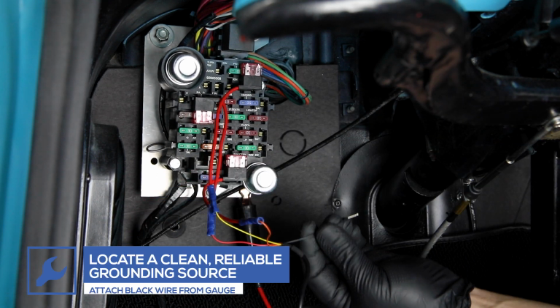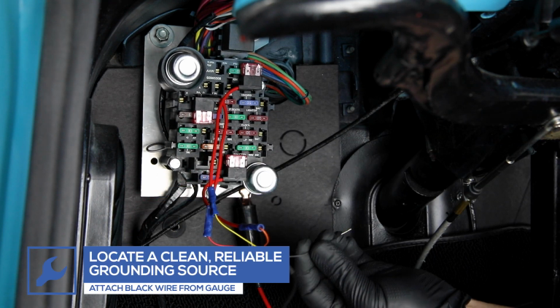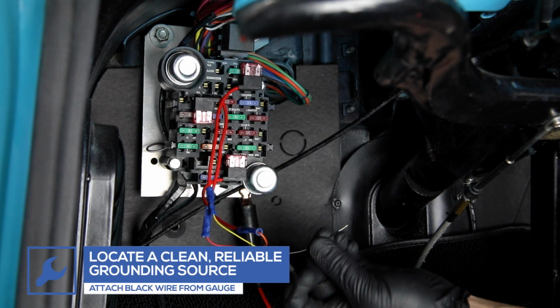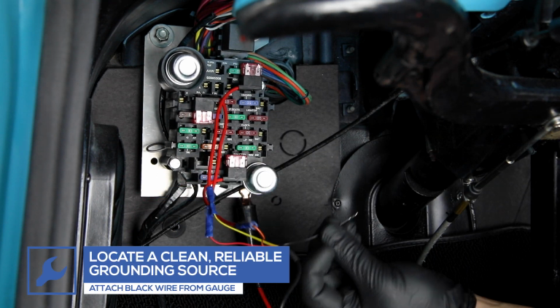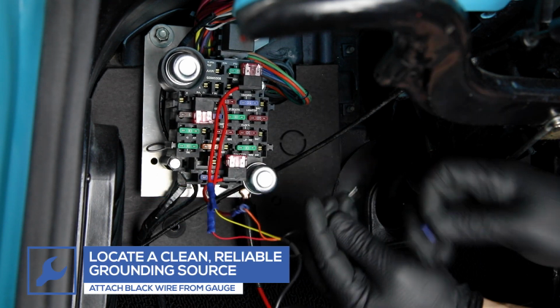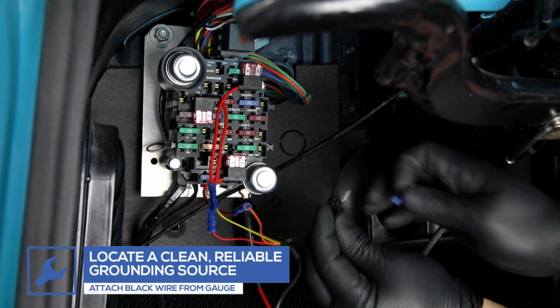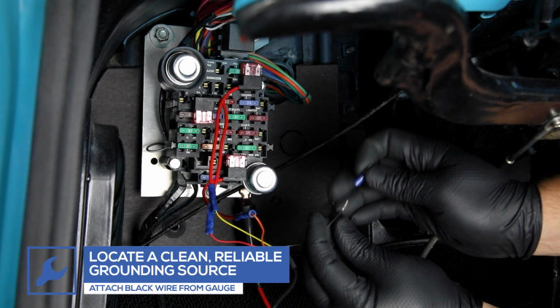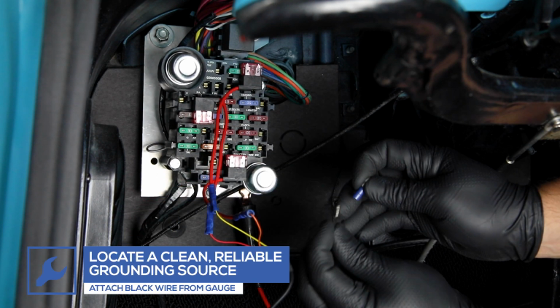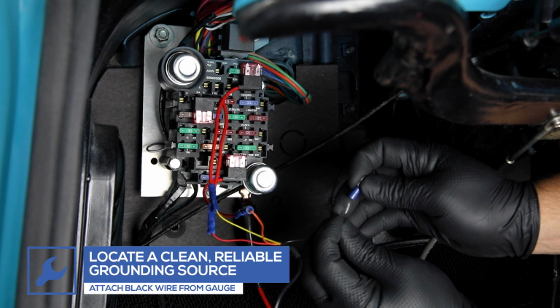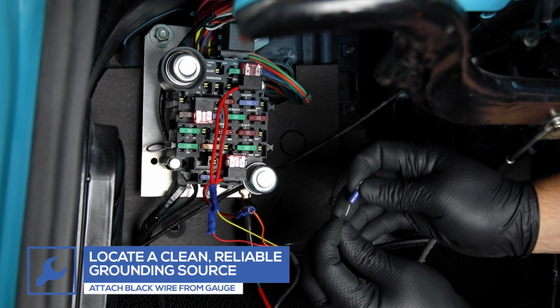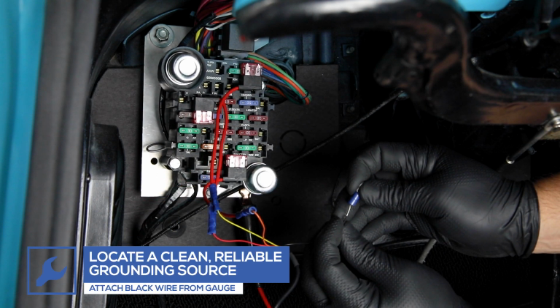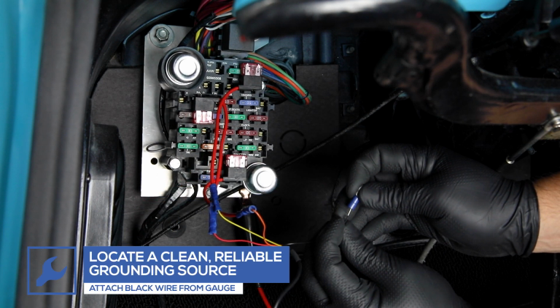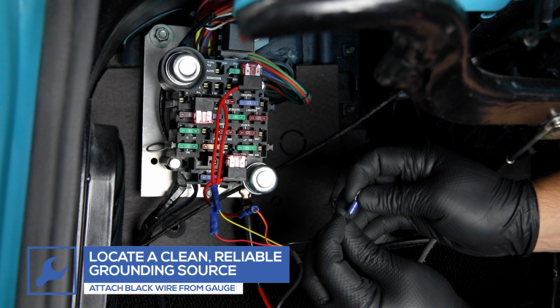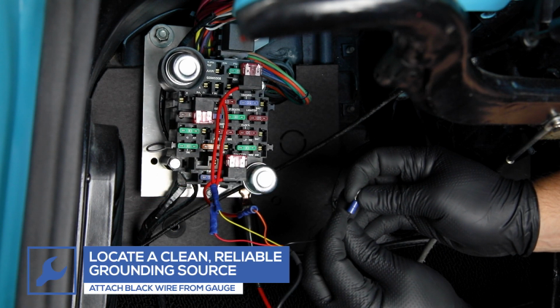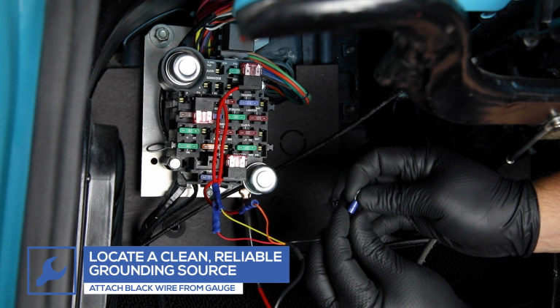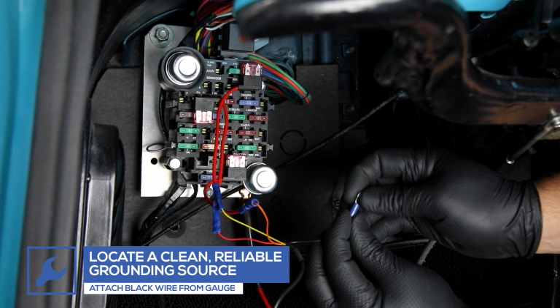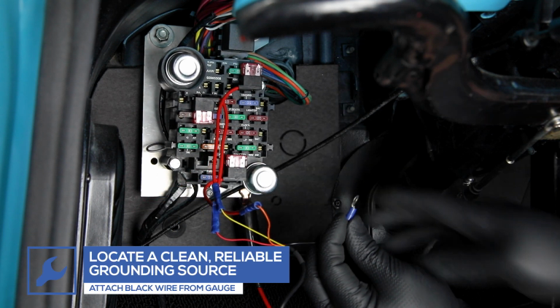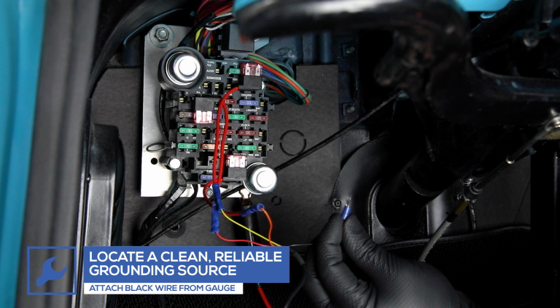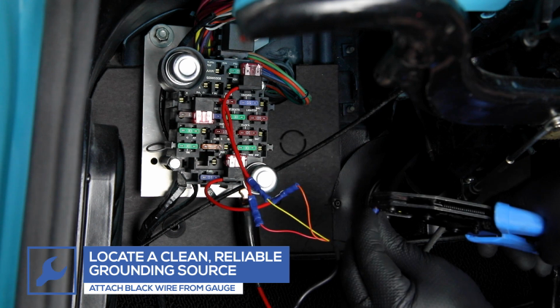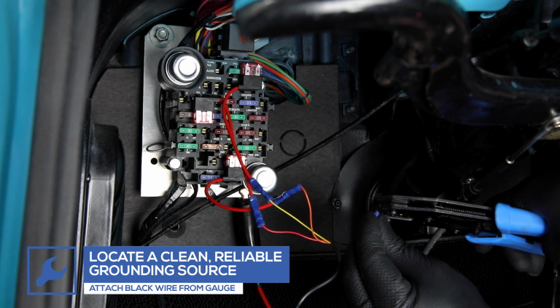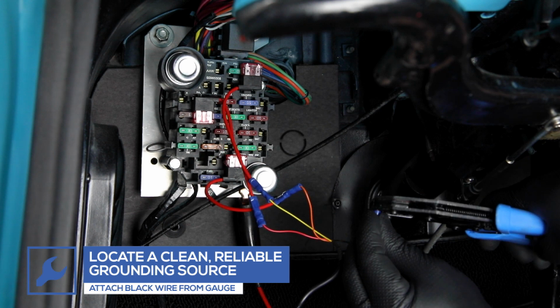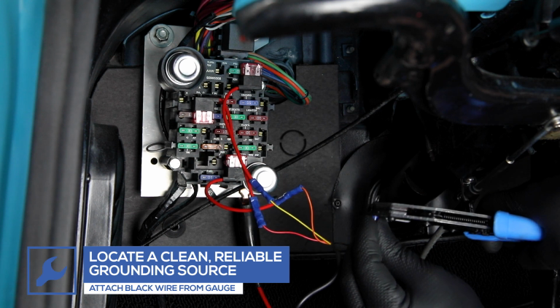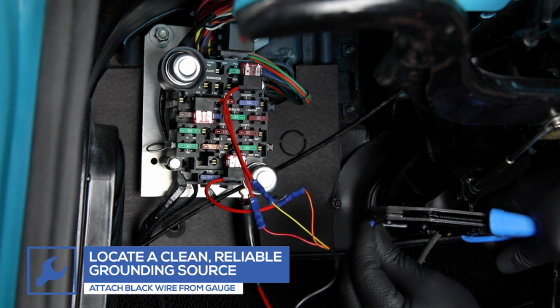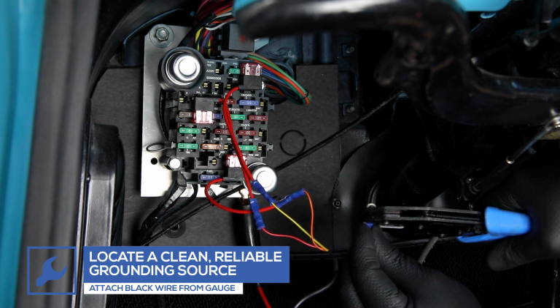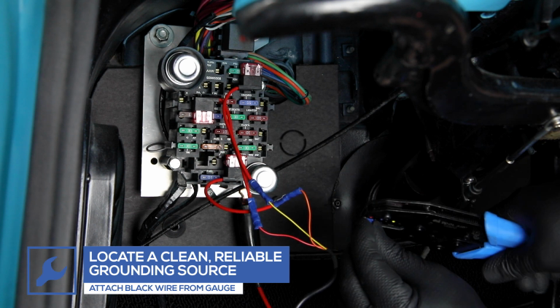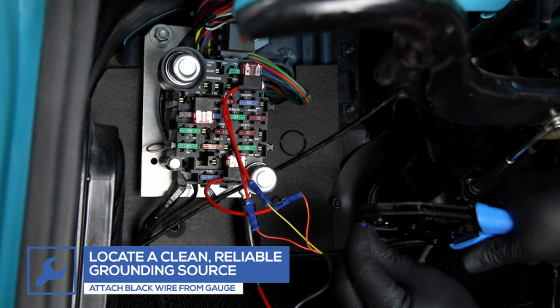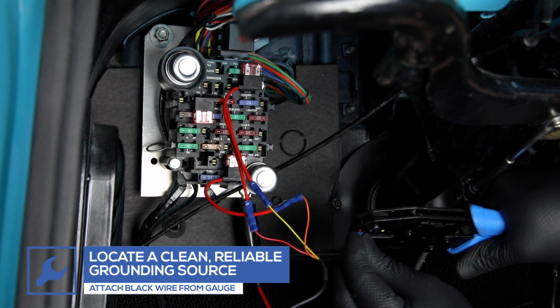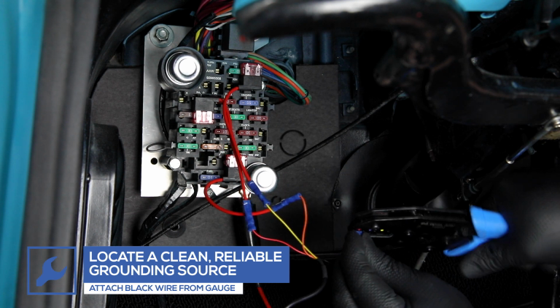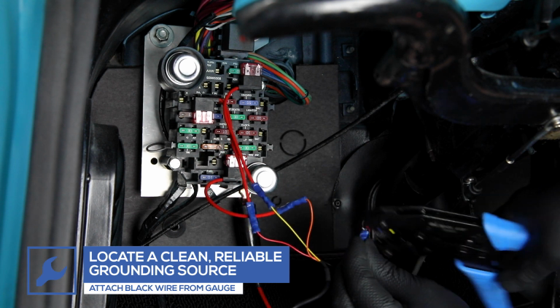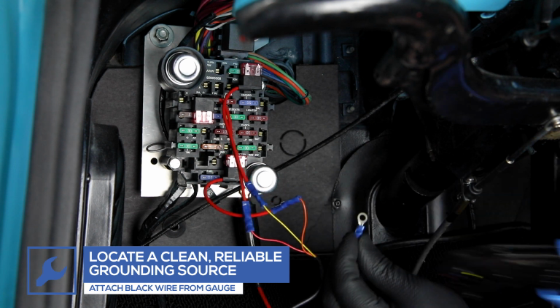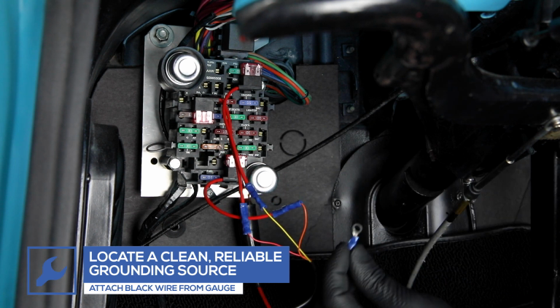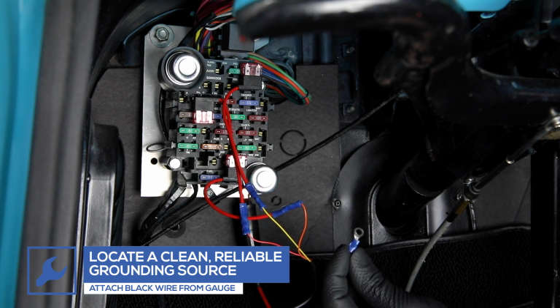Attach a ring terminal to the black wire from the gauge wiring harness and connect it to a reliable grounding source.